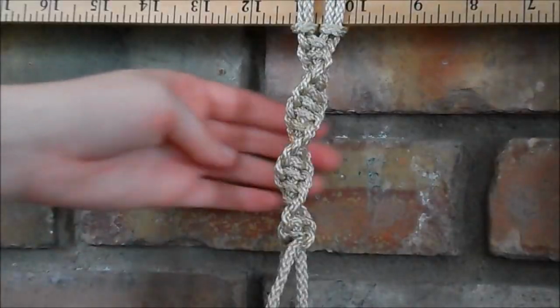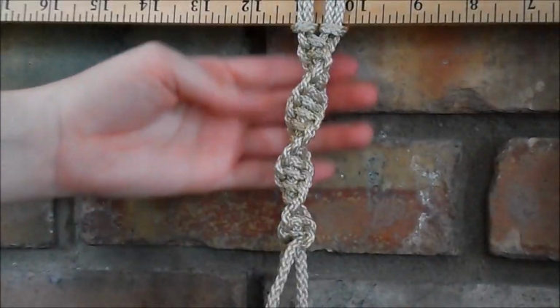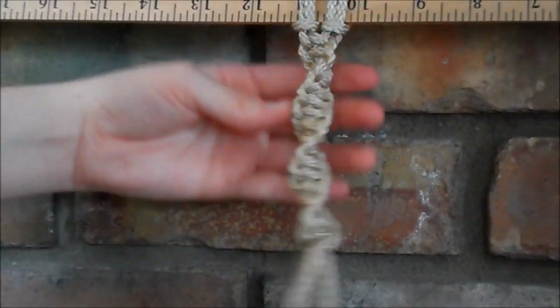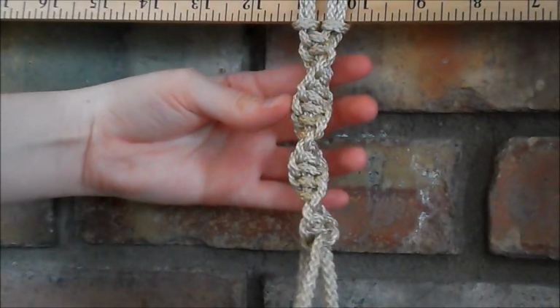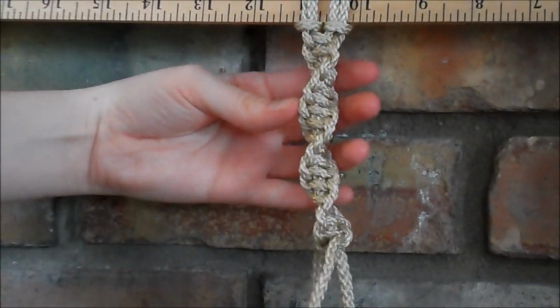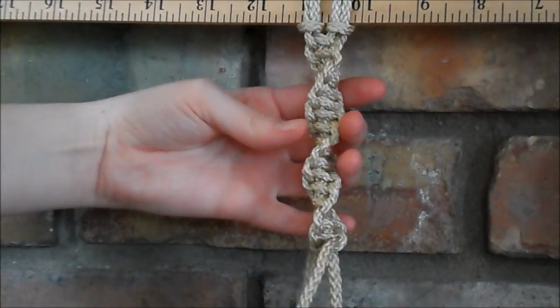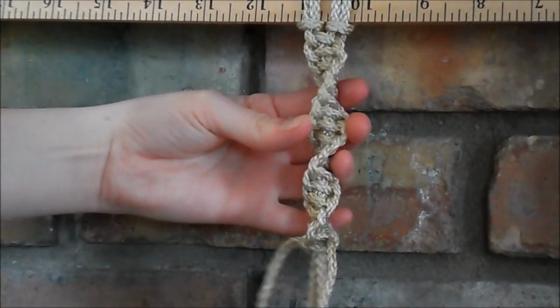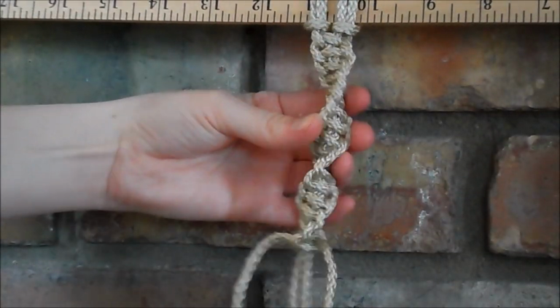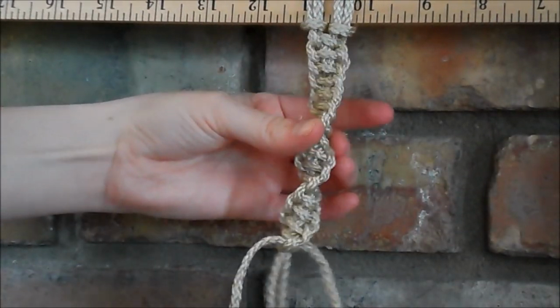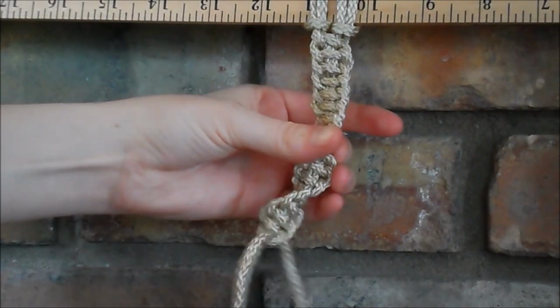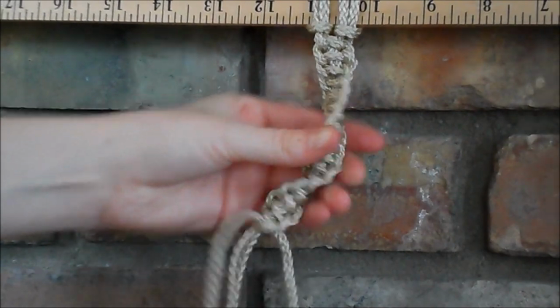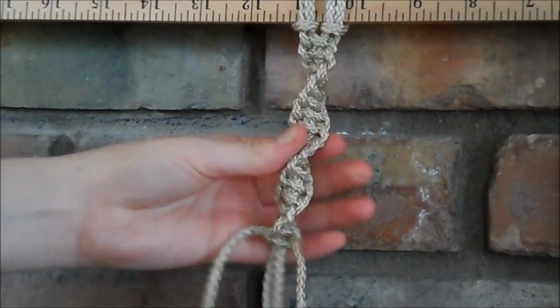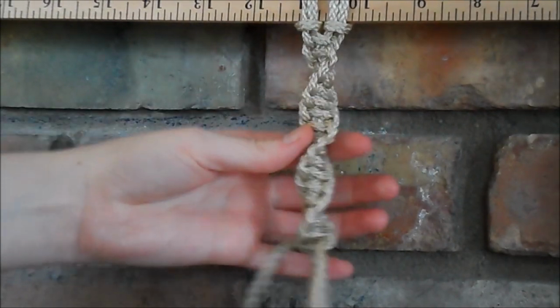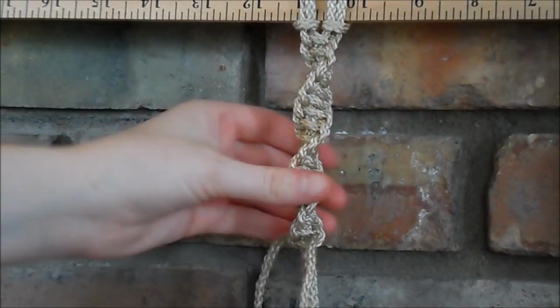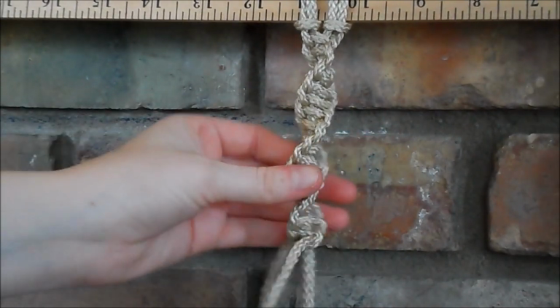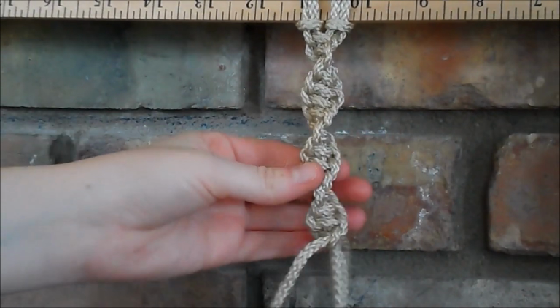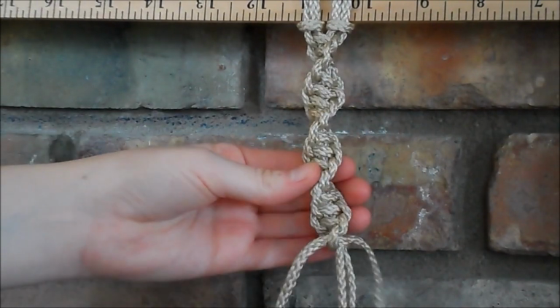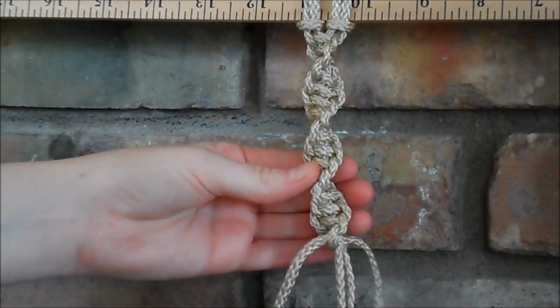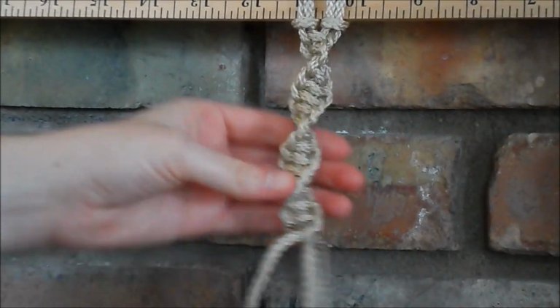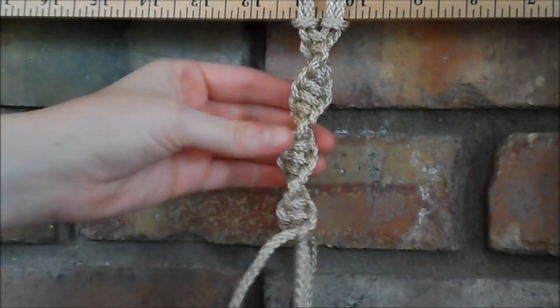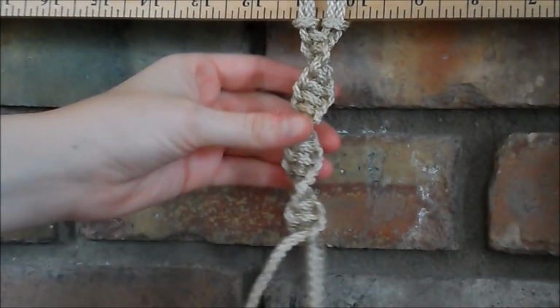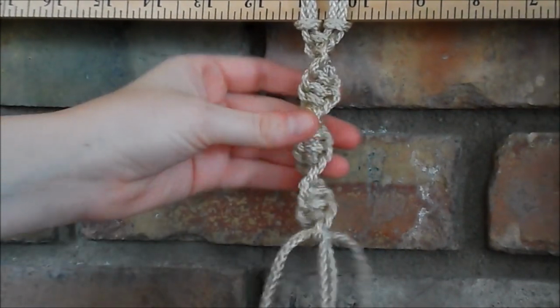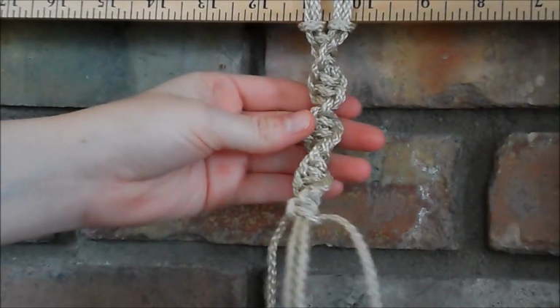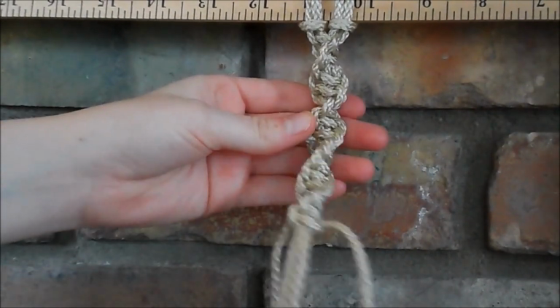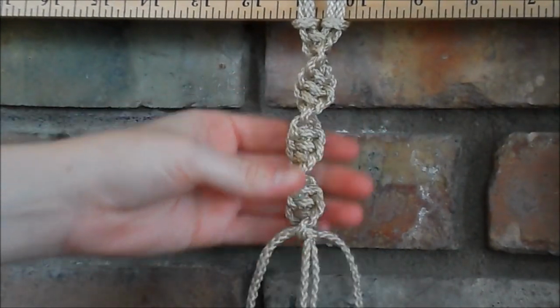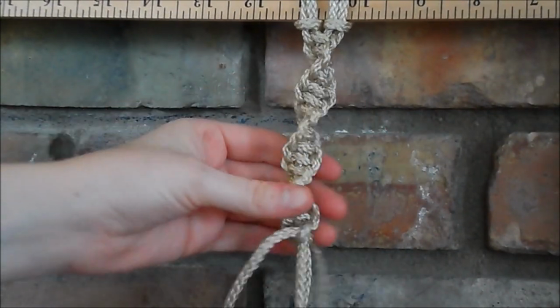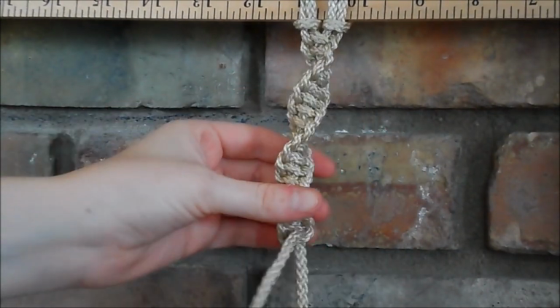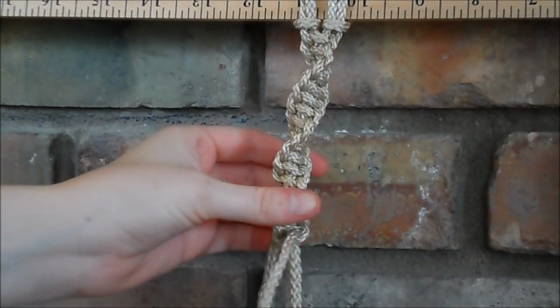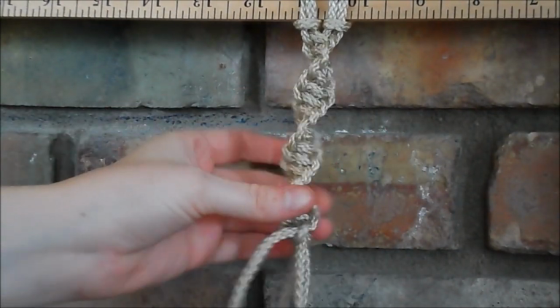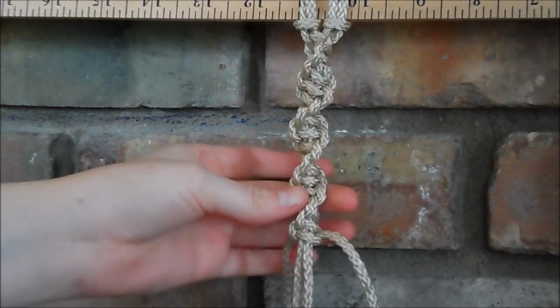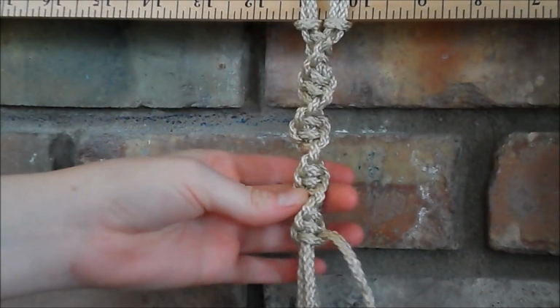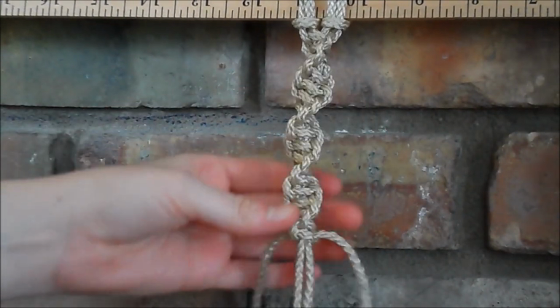So once you finish, you'll notice that it has a nice curl to it, or spiral.